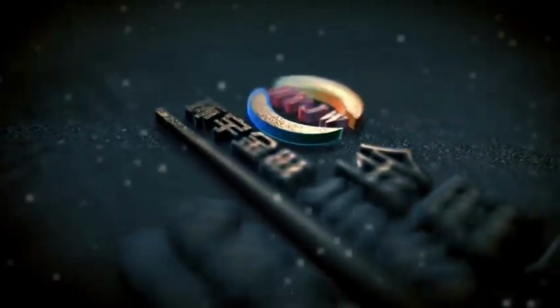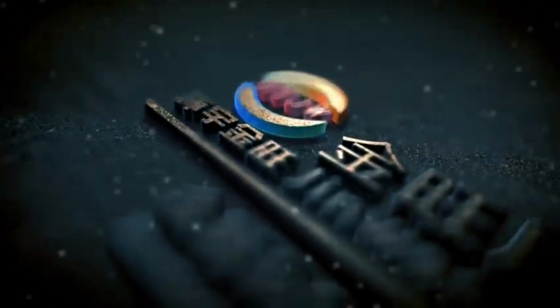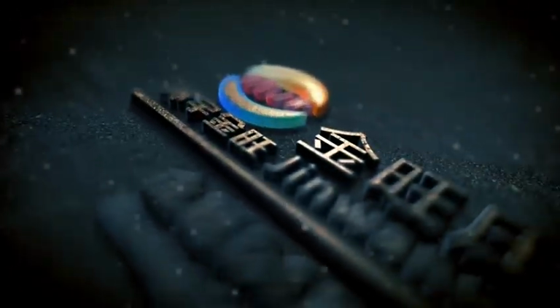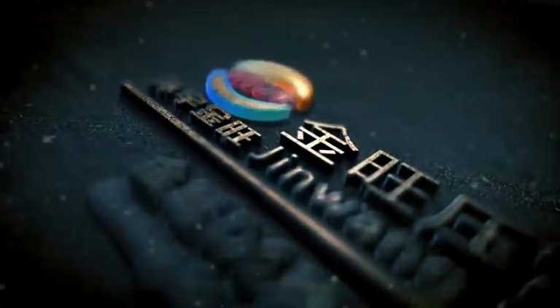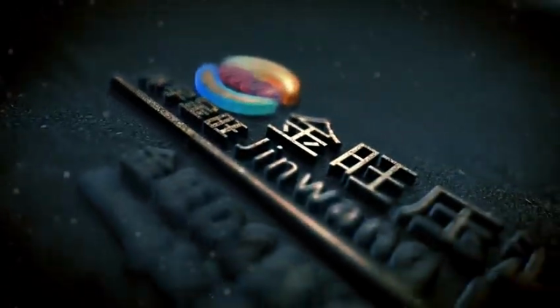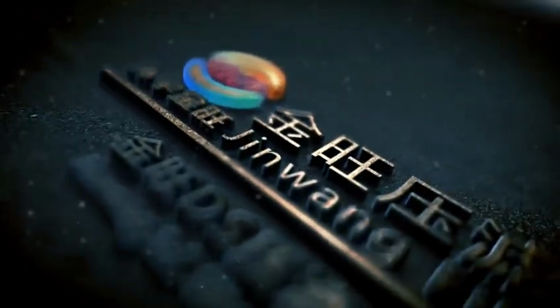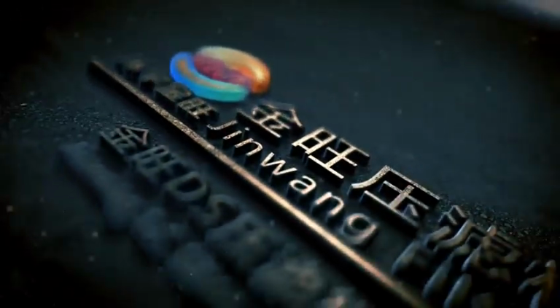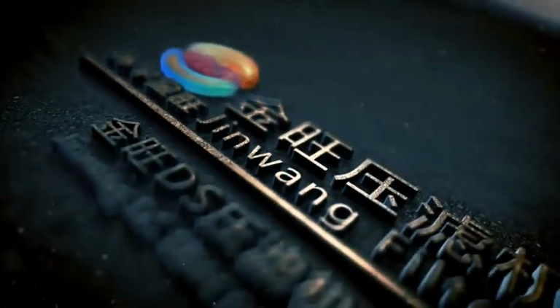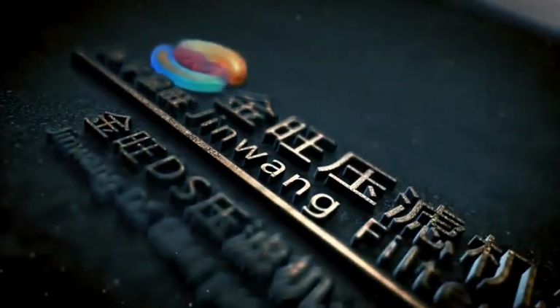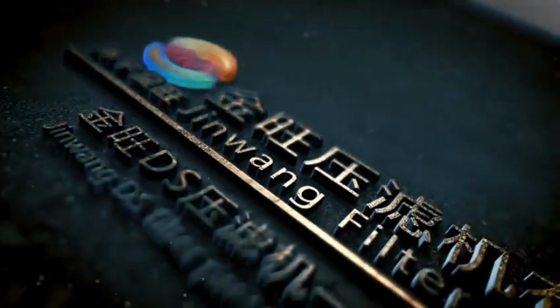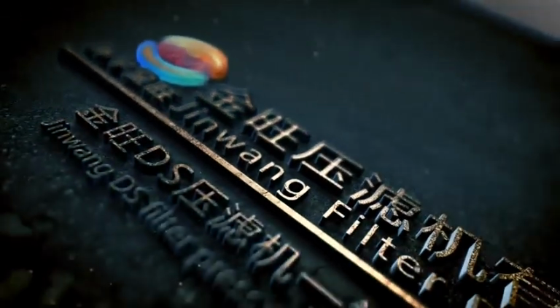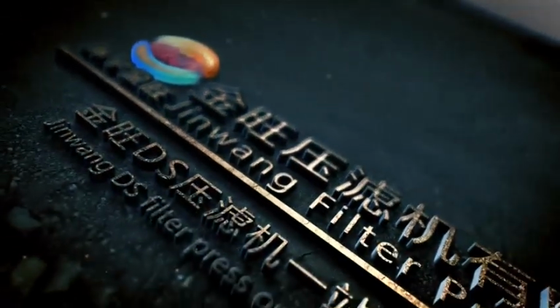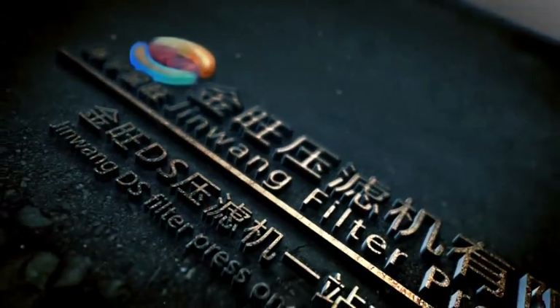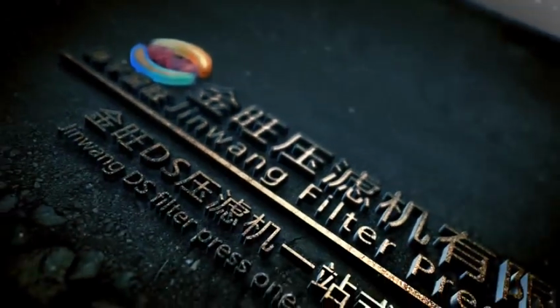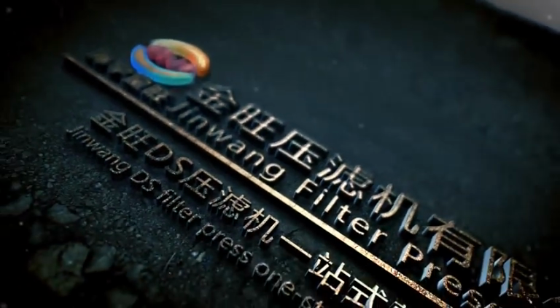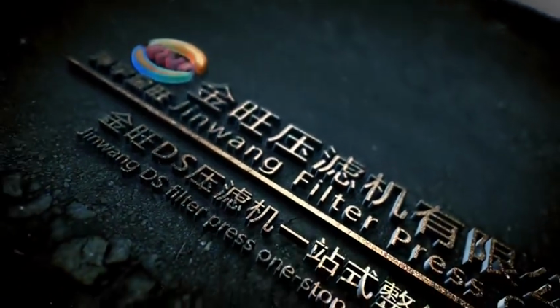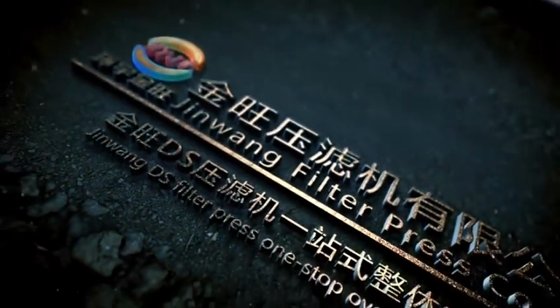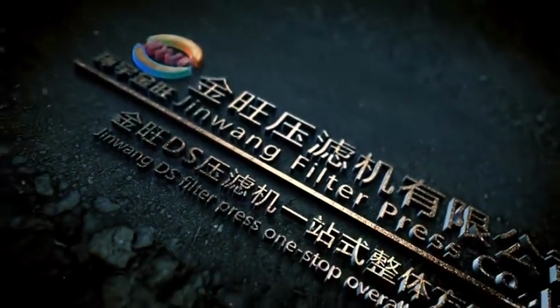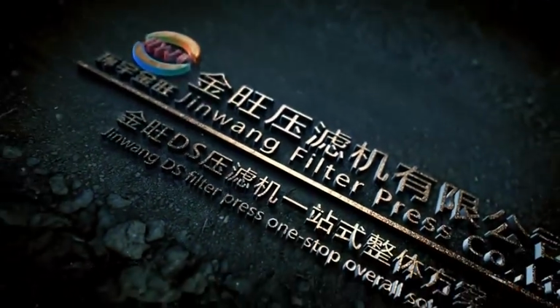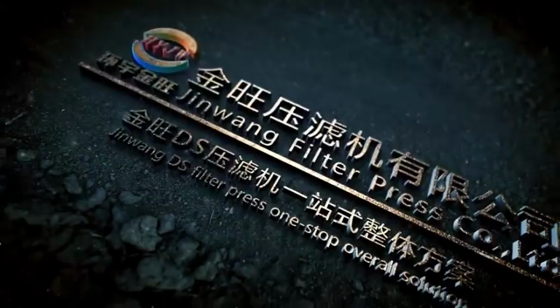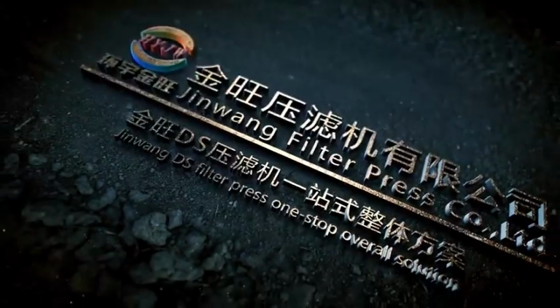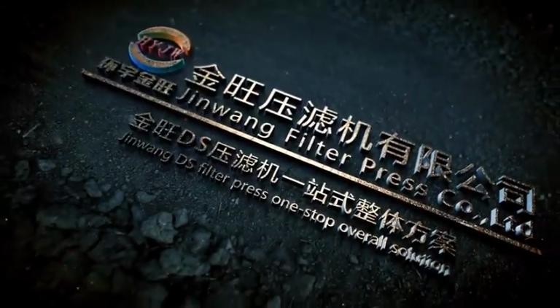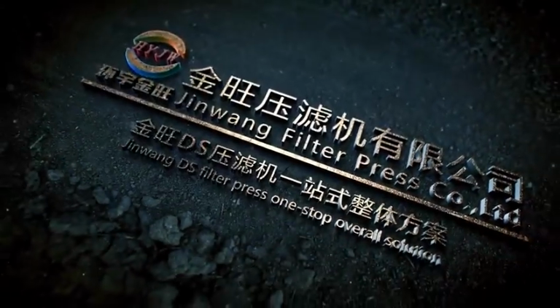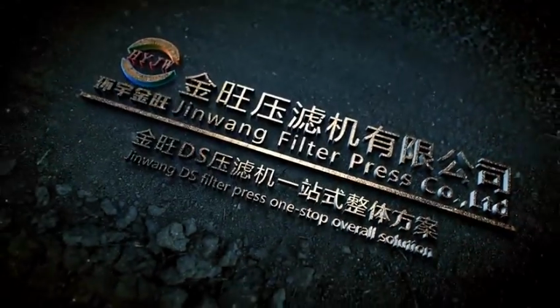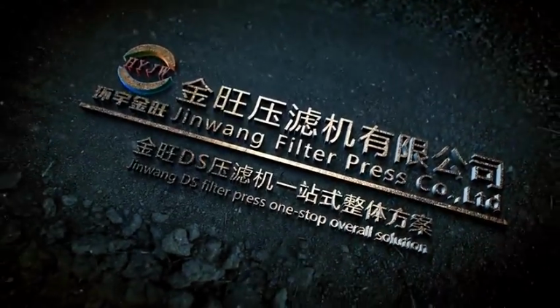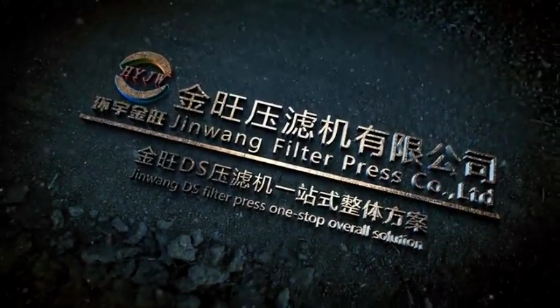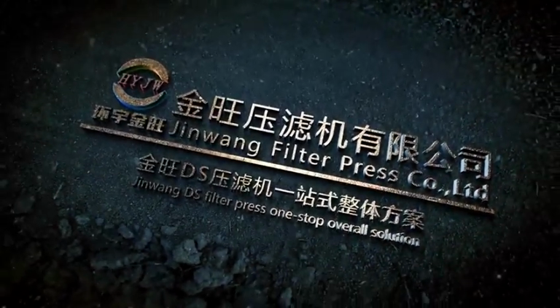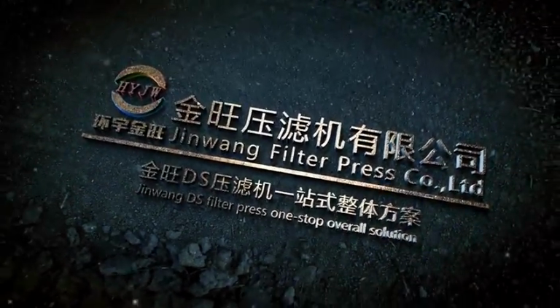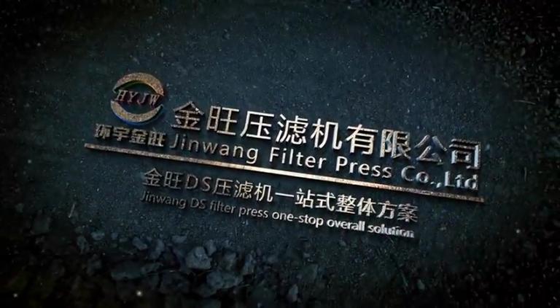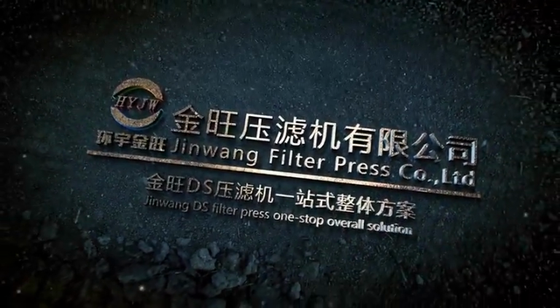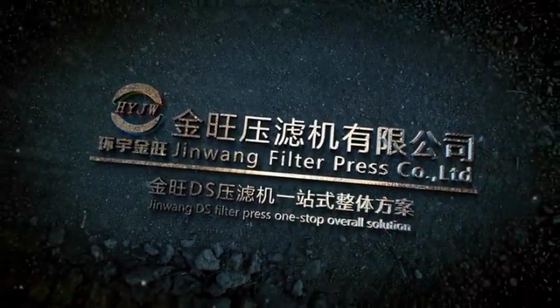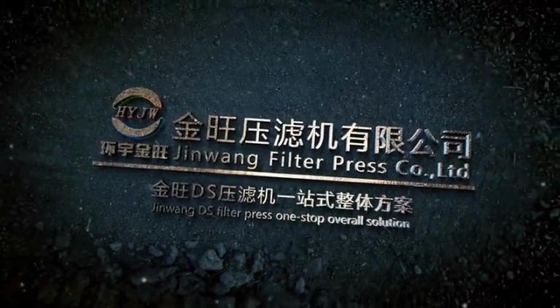Jingwang Filter Press Company Limited — Jingwang DS Filter Press — One-Step Overall Solution.